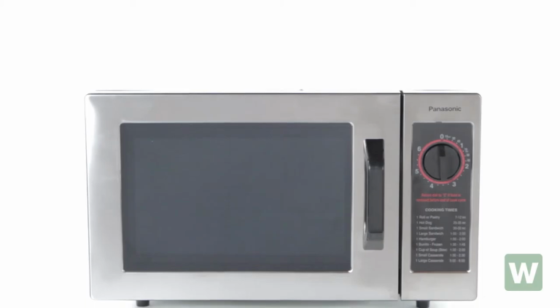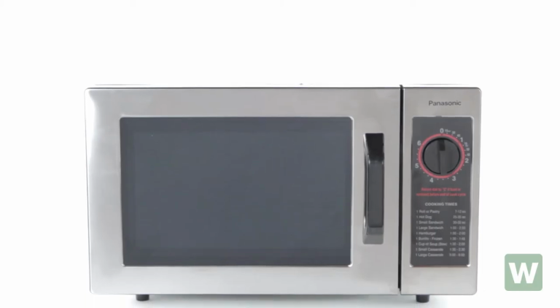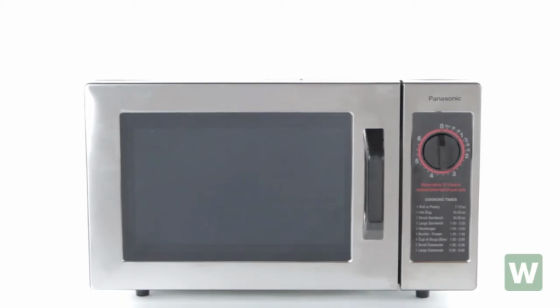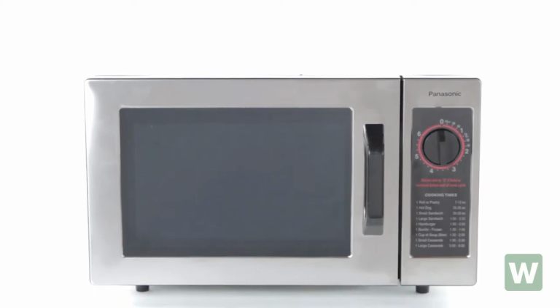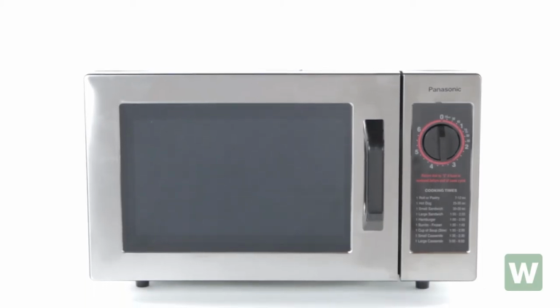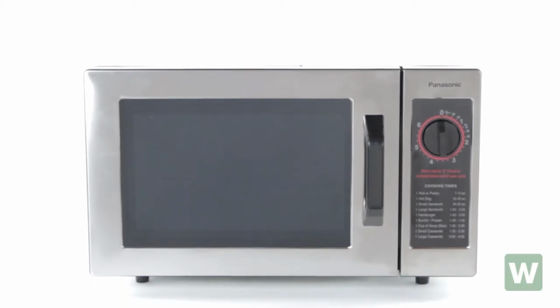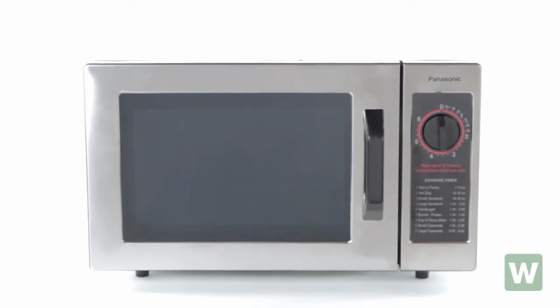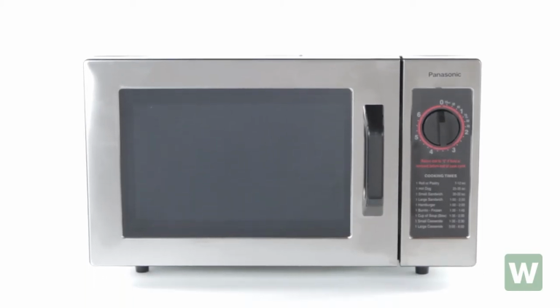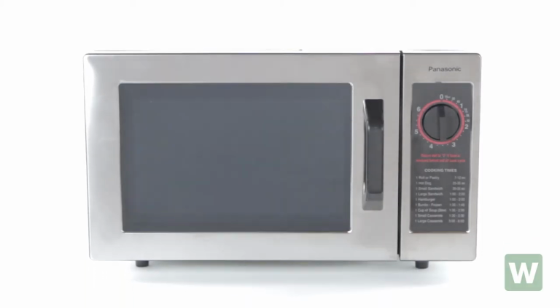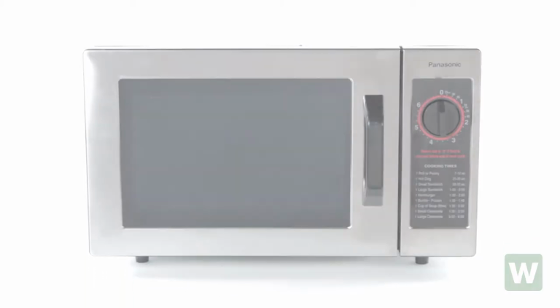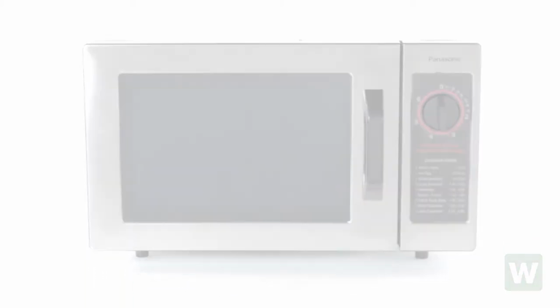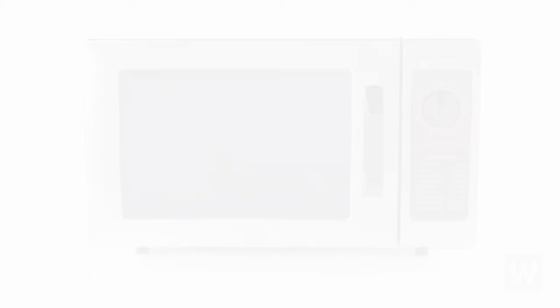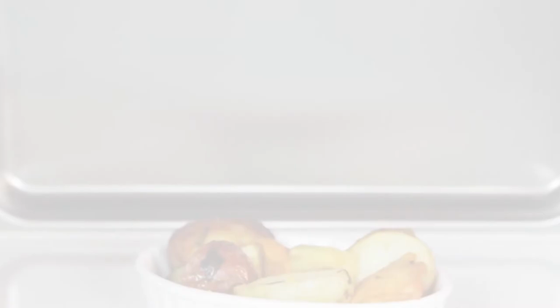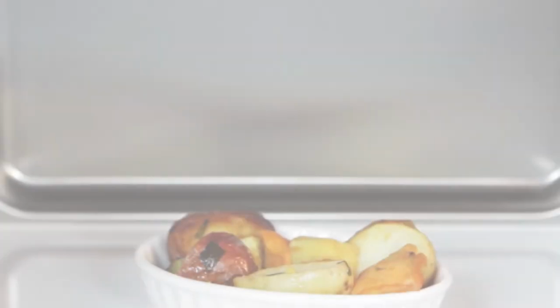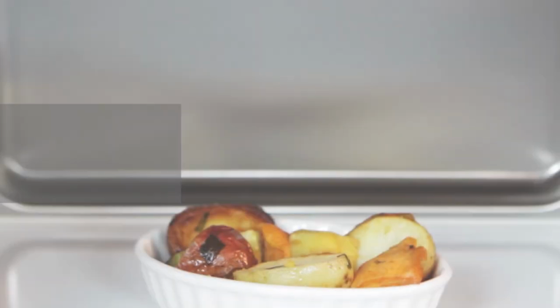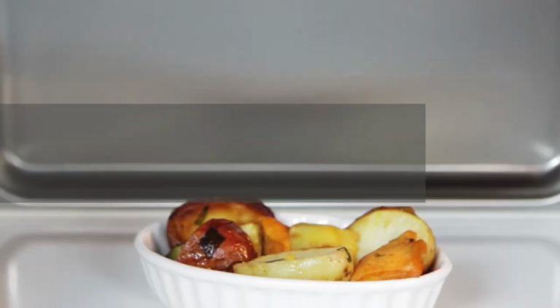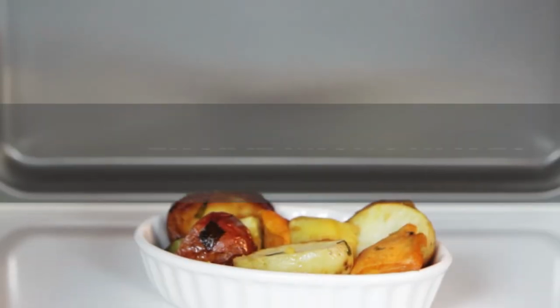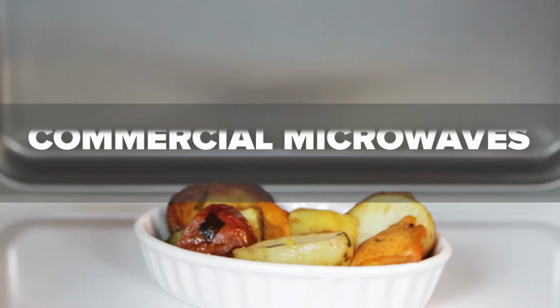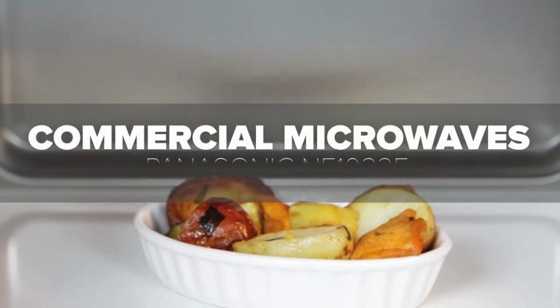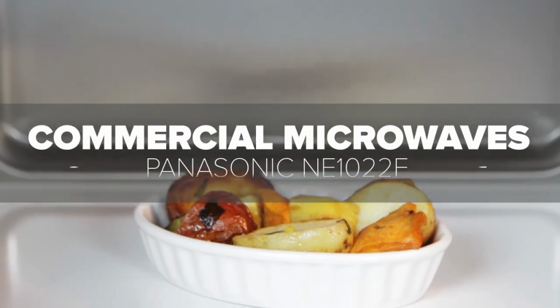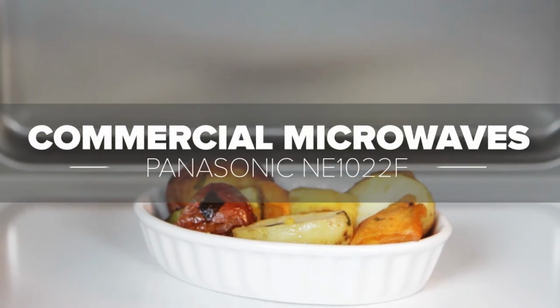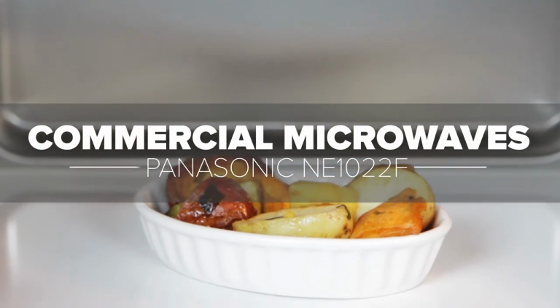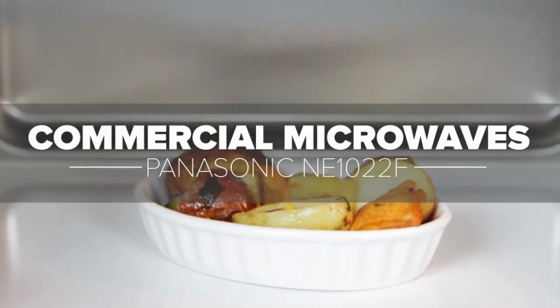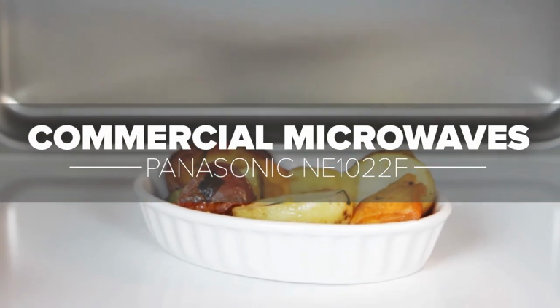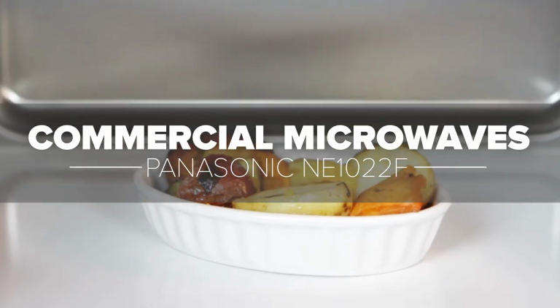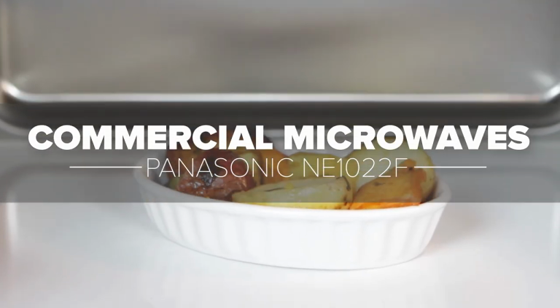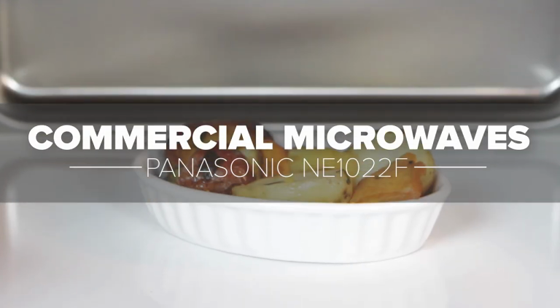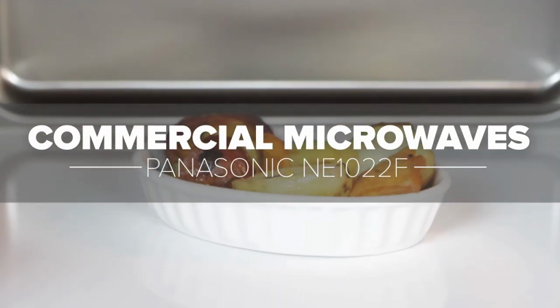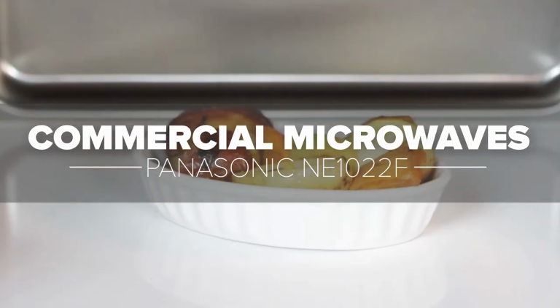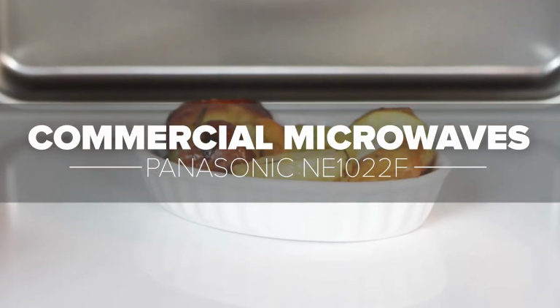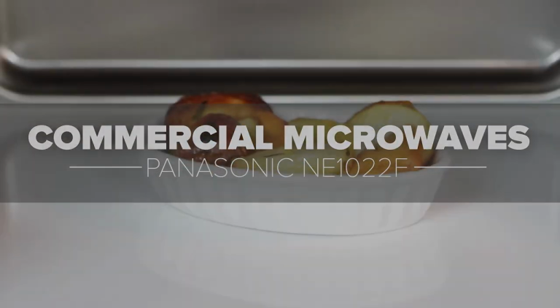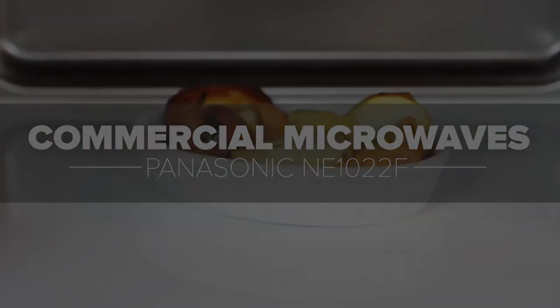Thank you for watching, and if you have any questions about Panasonic microwaves, please use our live chat button.